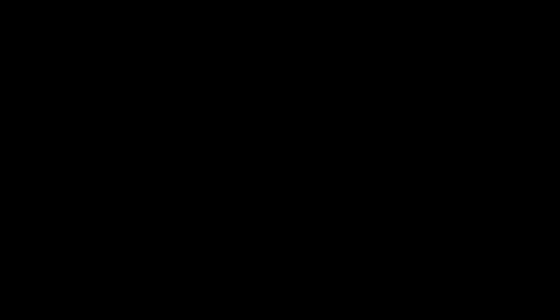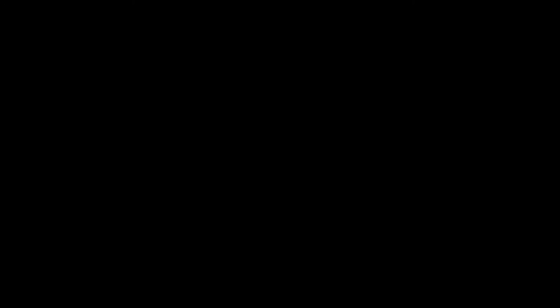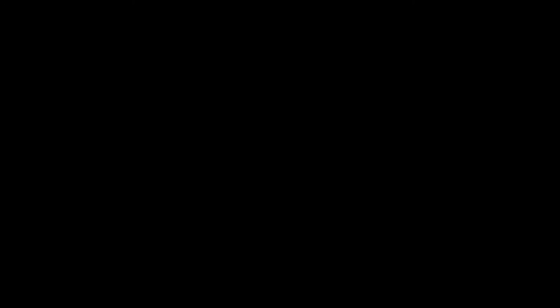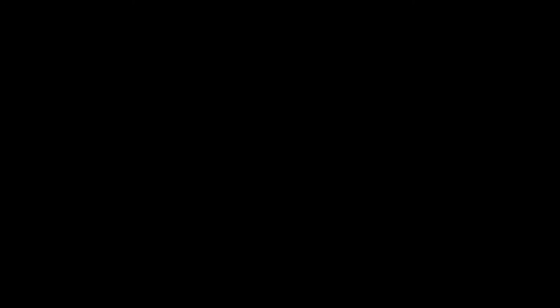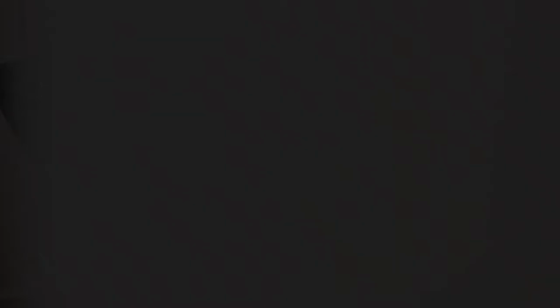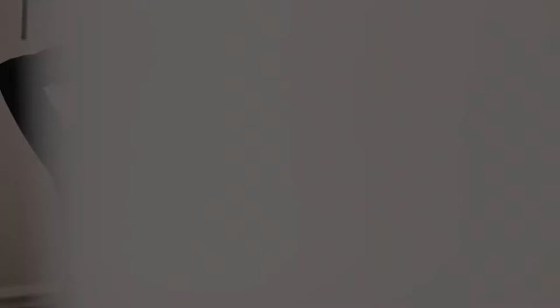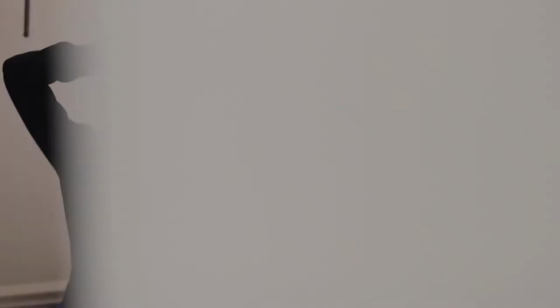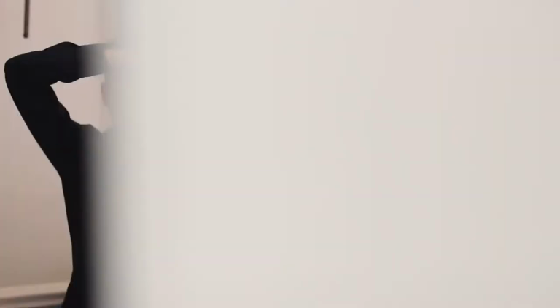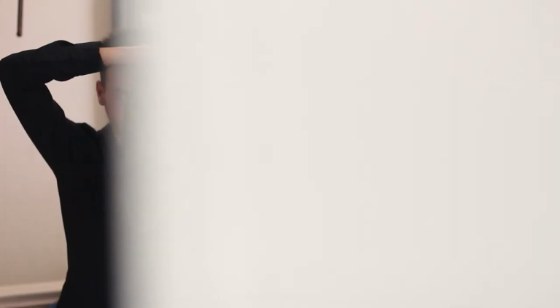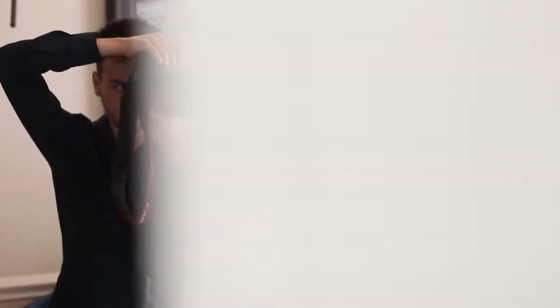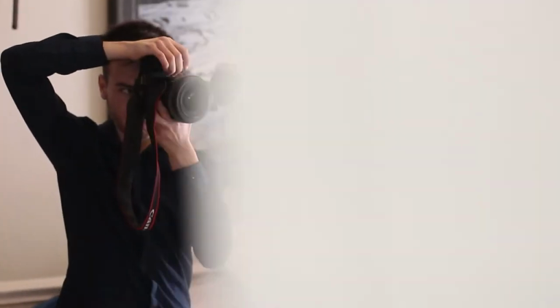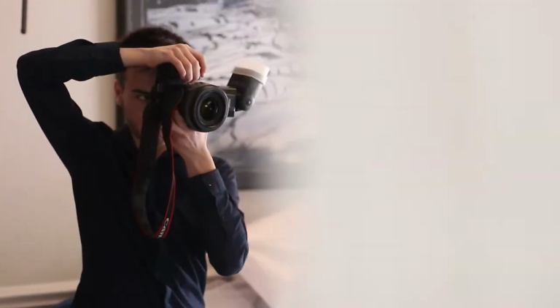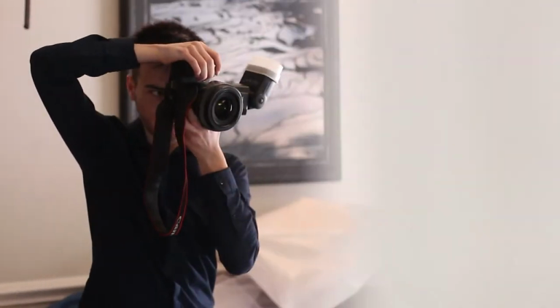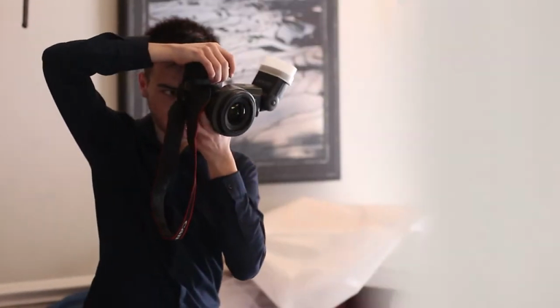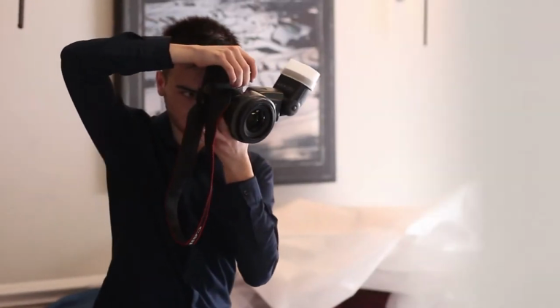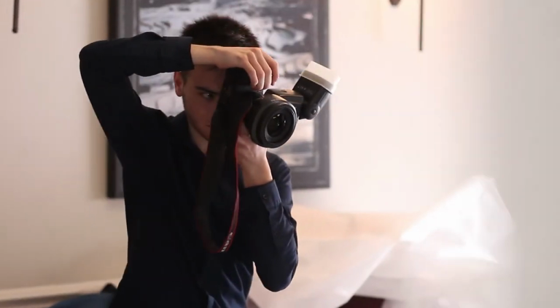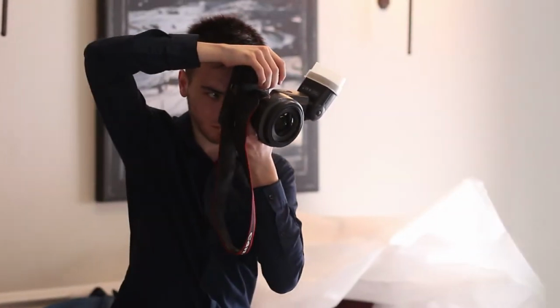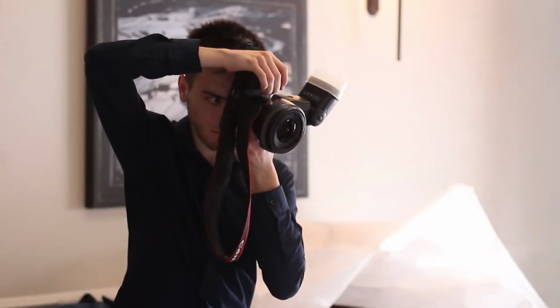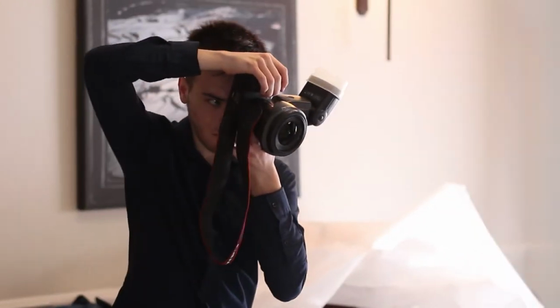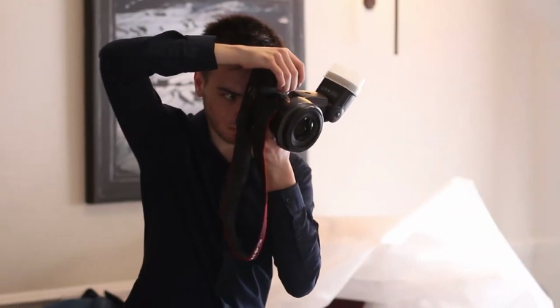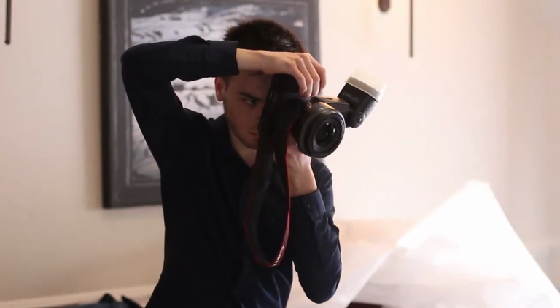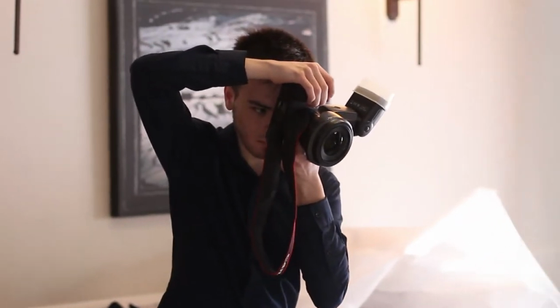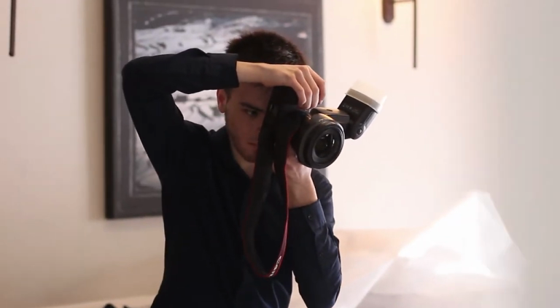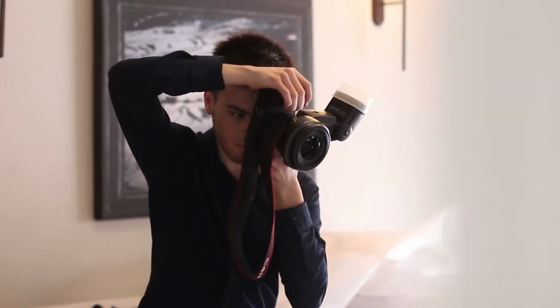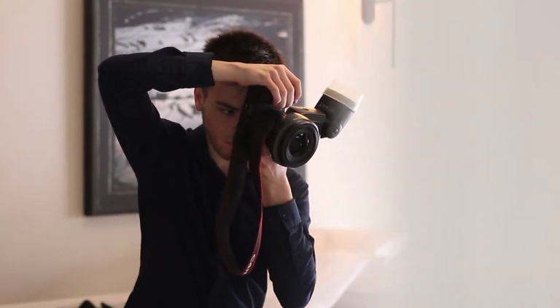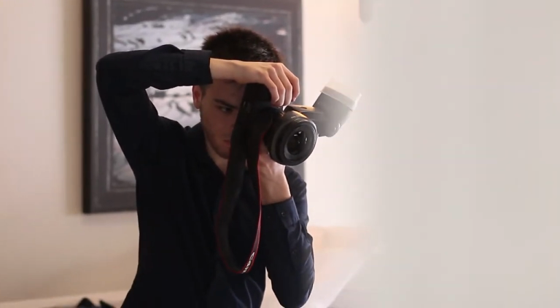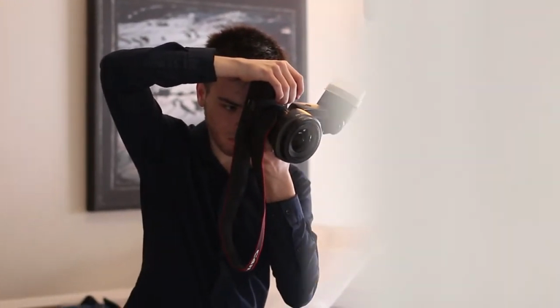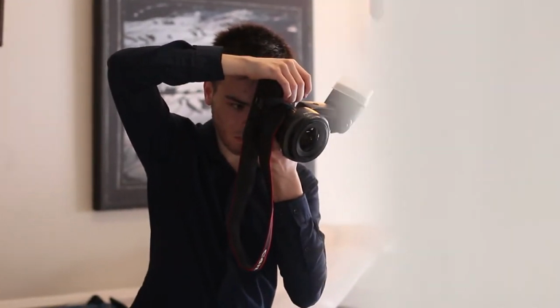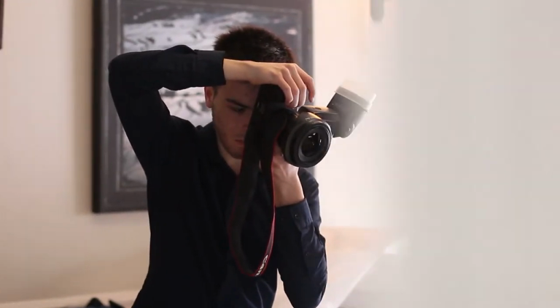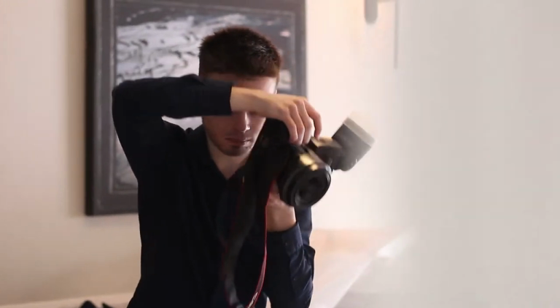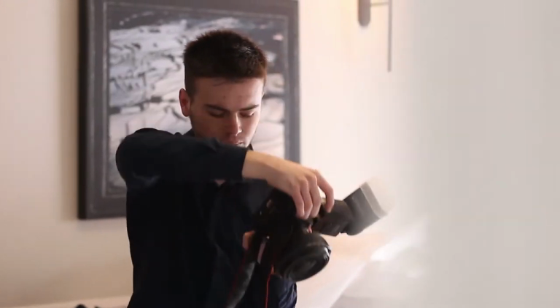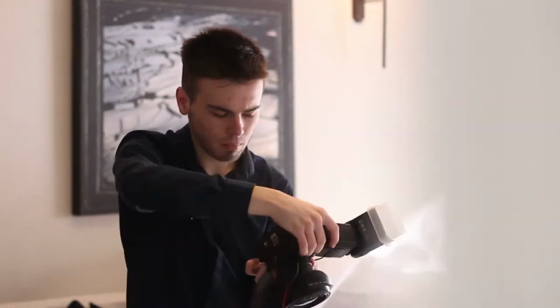Hey everyone, what is up and welcome to a brand new video. Today I'm photographing a wedding.